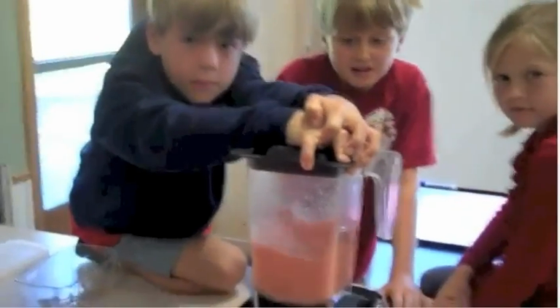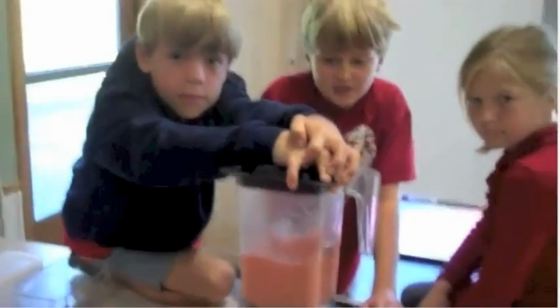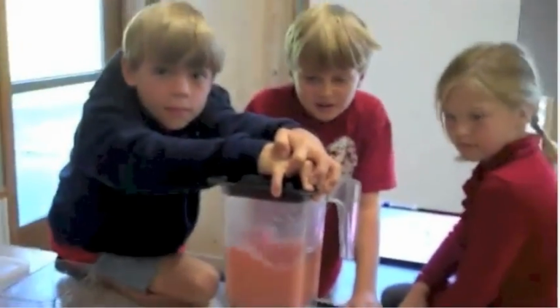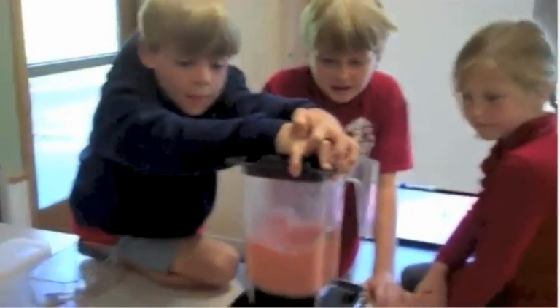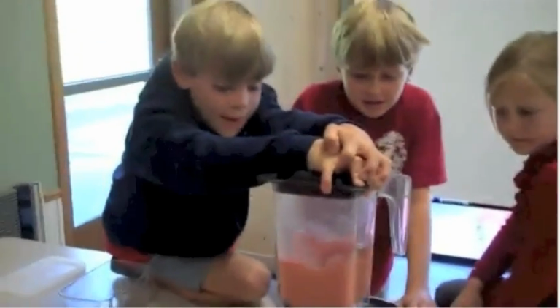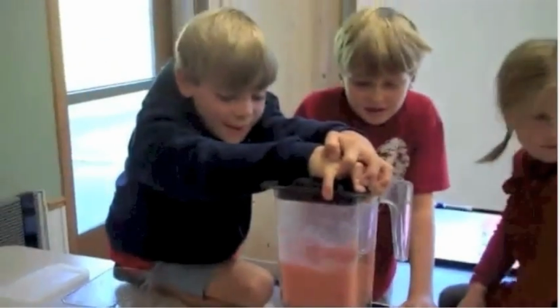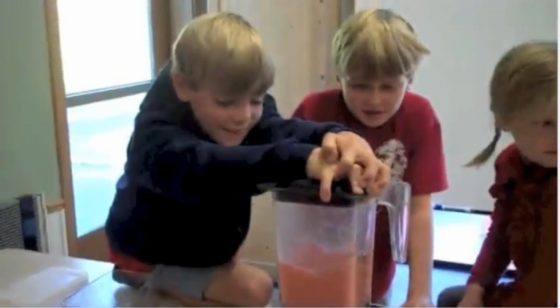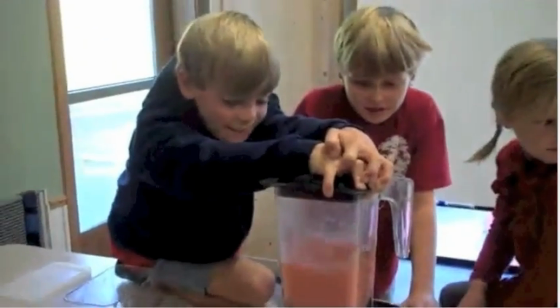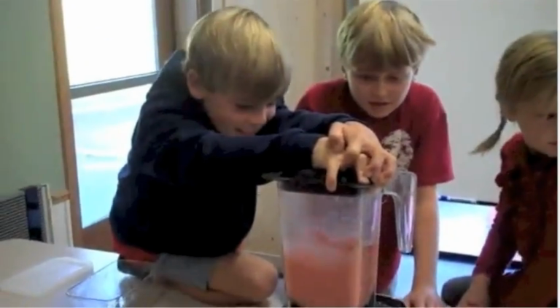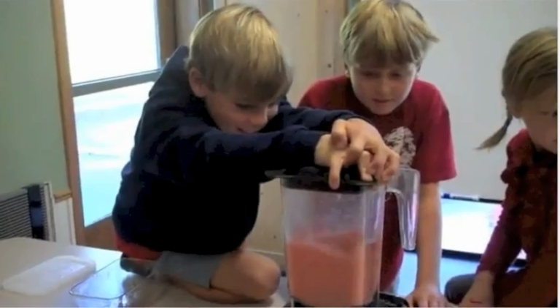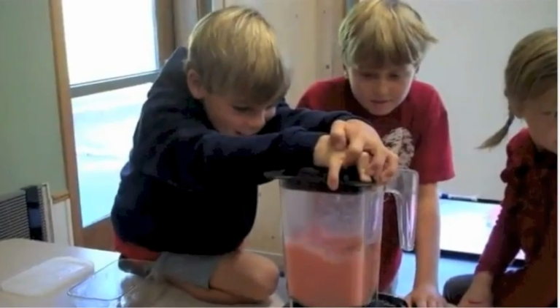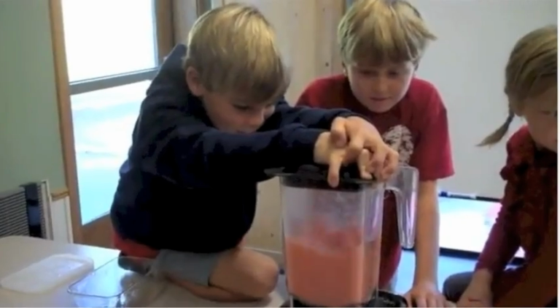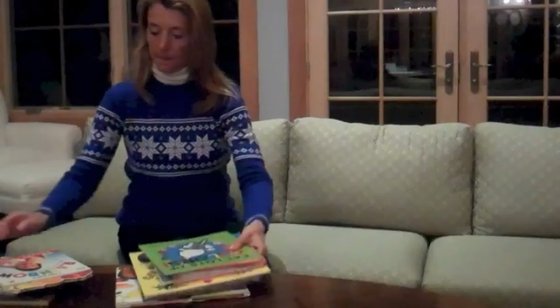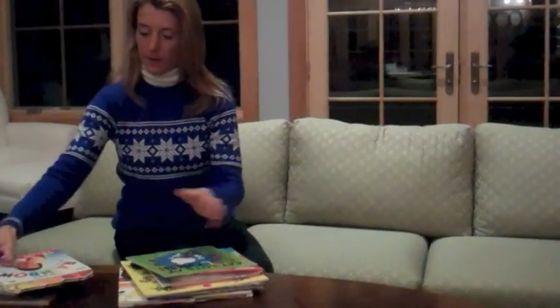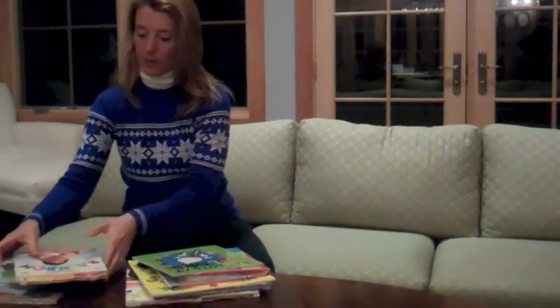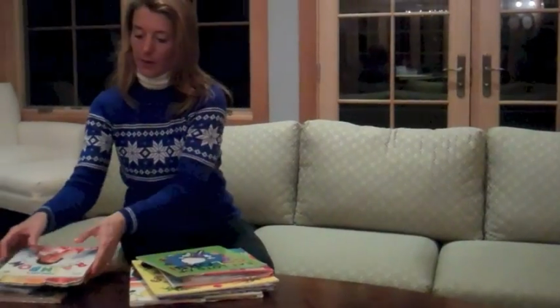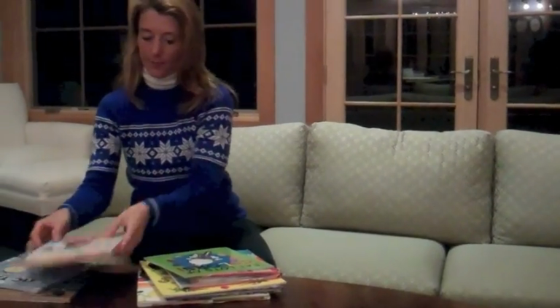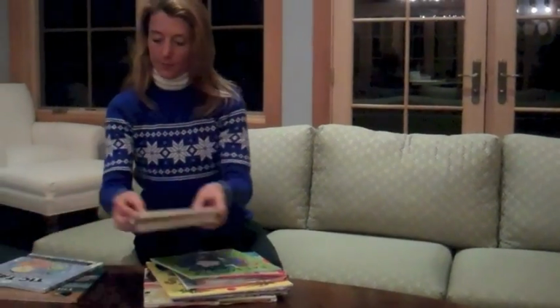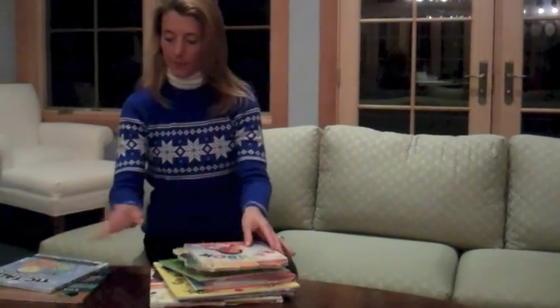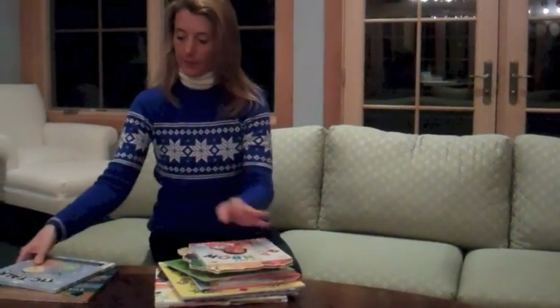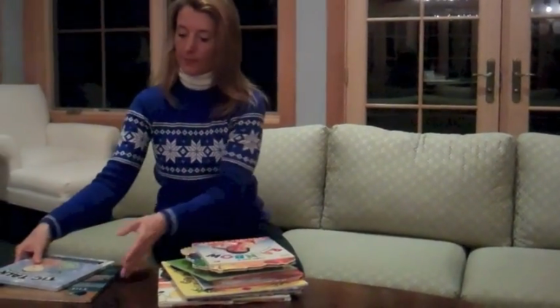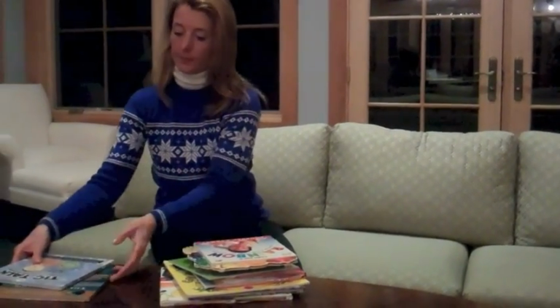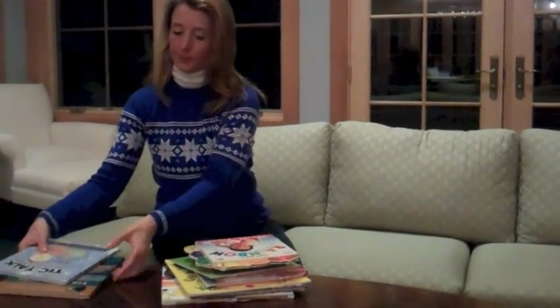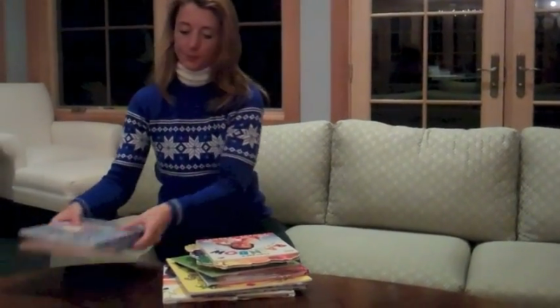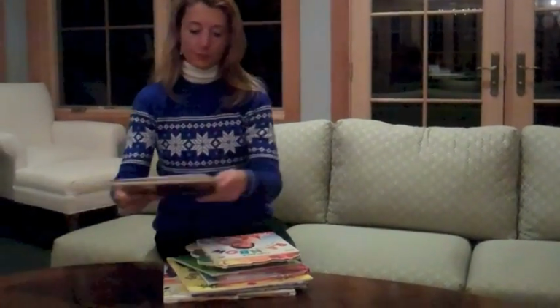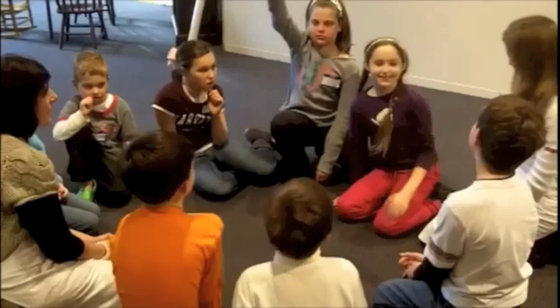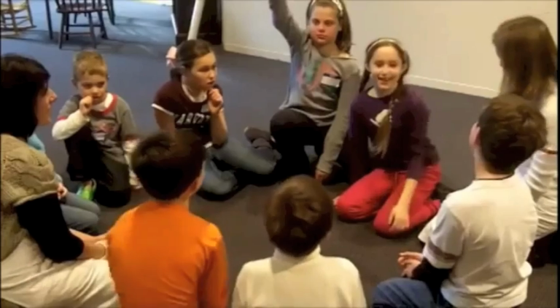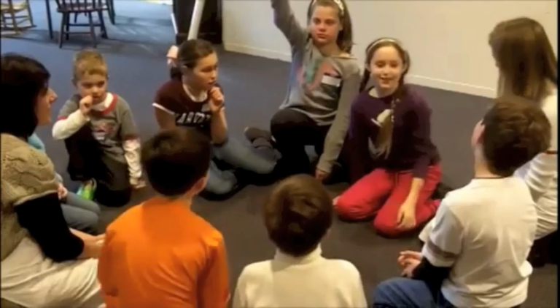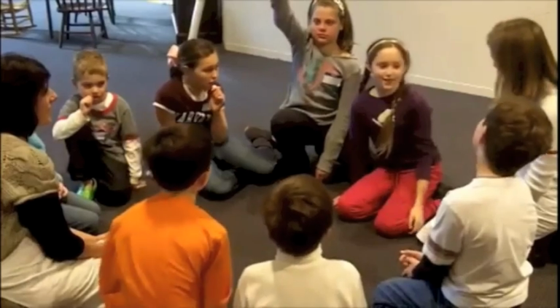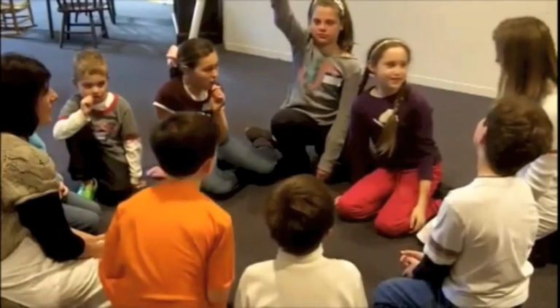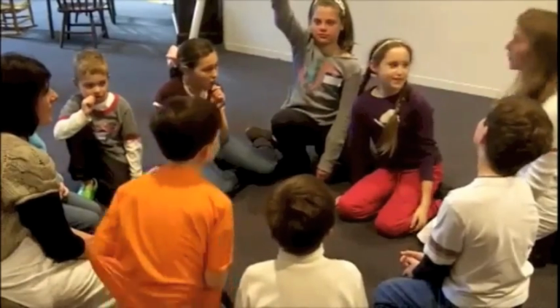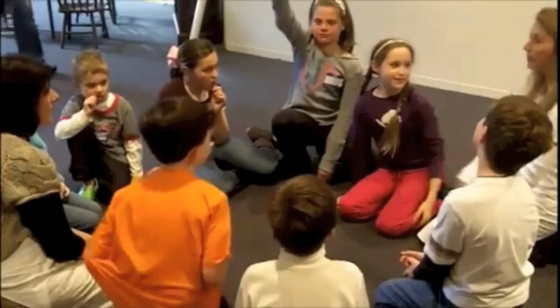Since there were no books already out there, I decided to write my own. Thus was born the idea for Give it a Go, Eat a Rainbow.